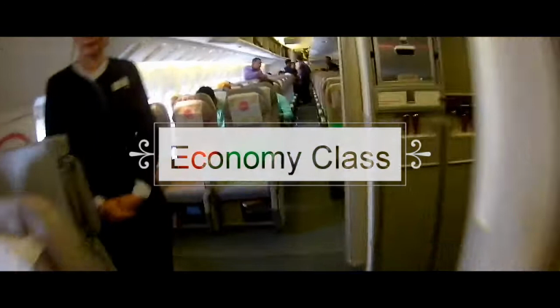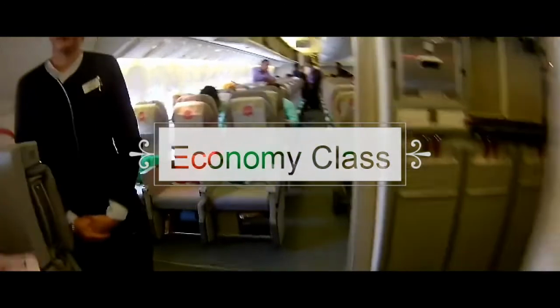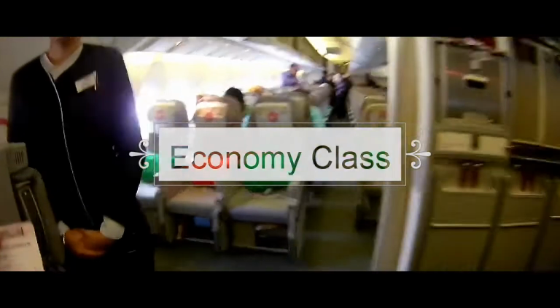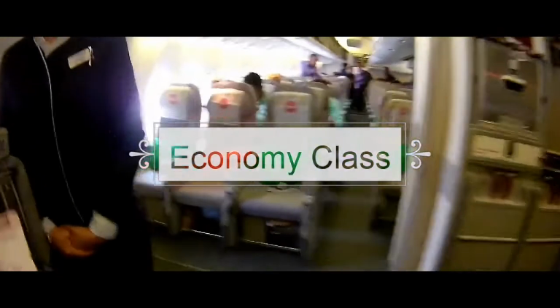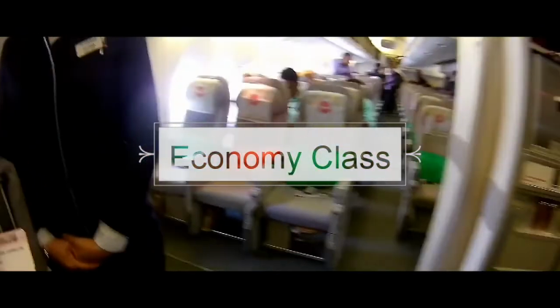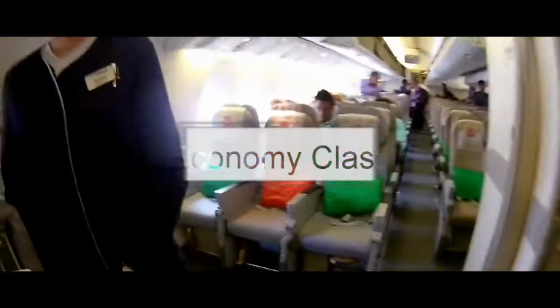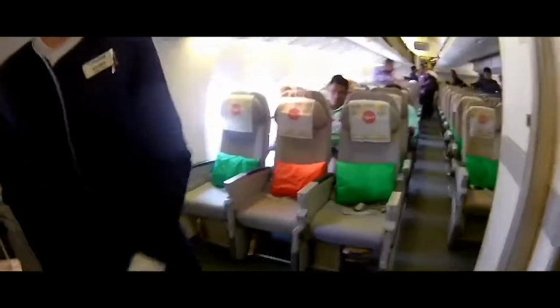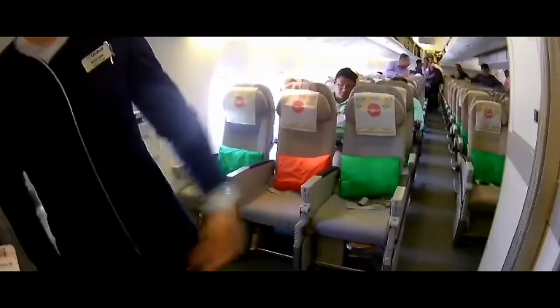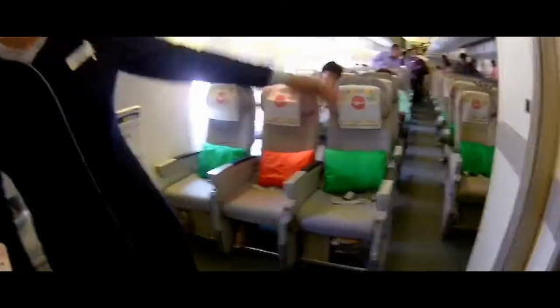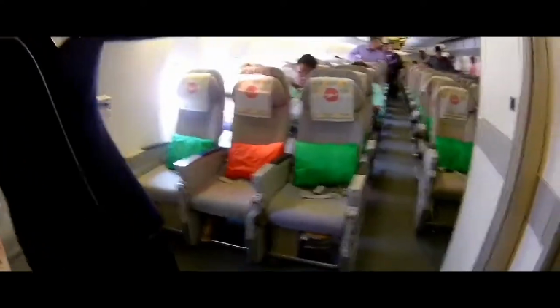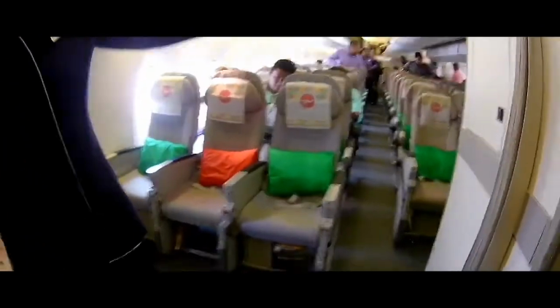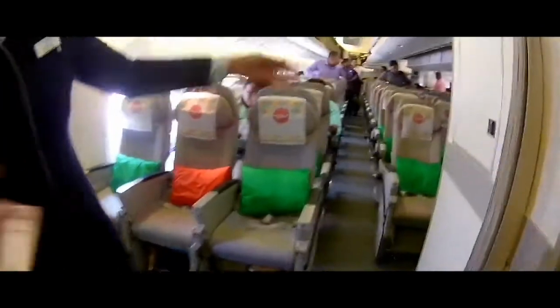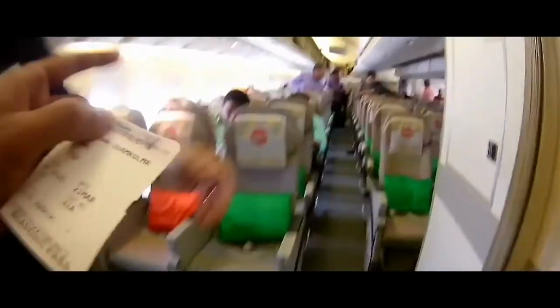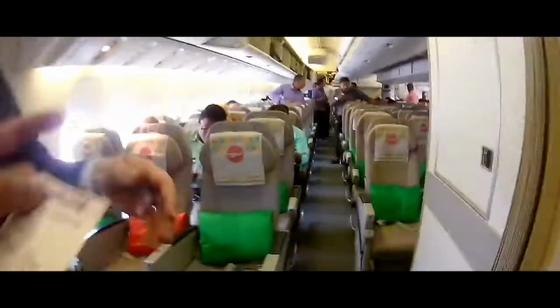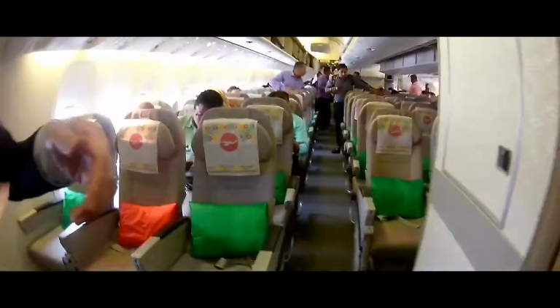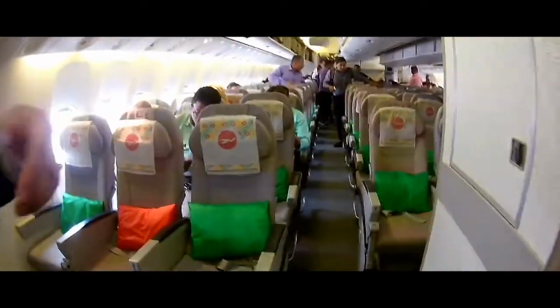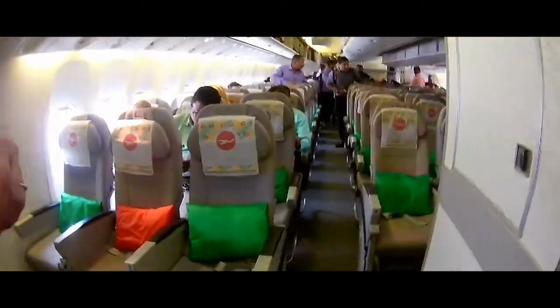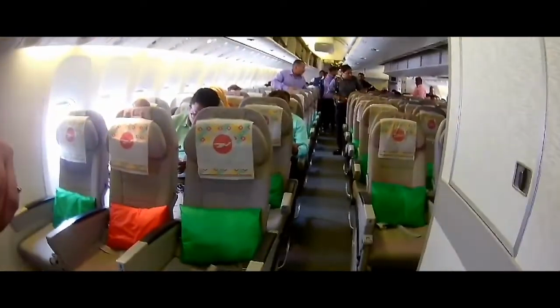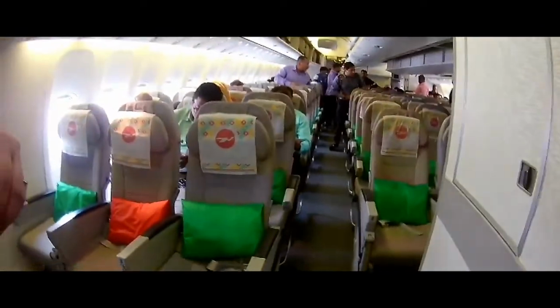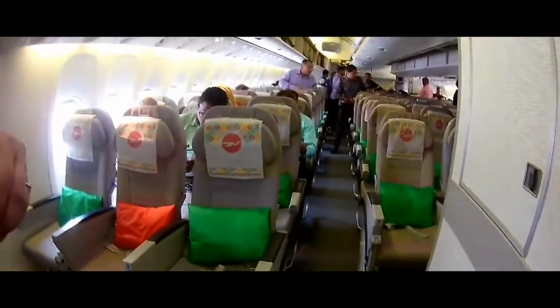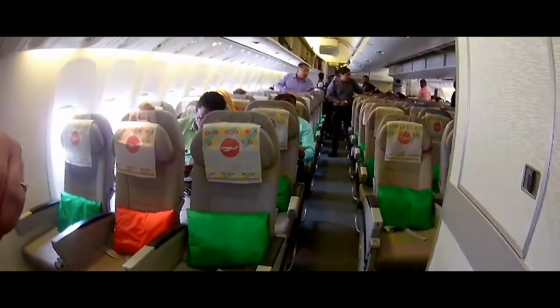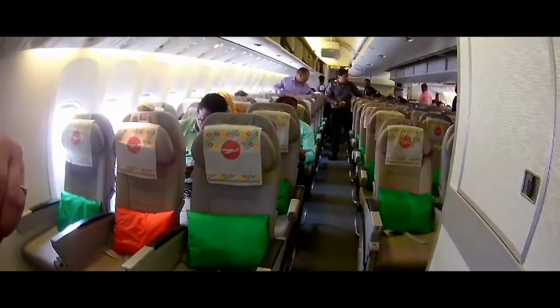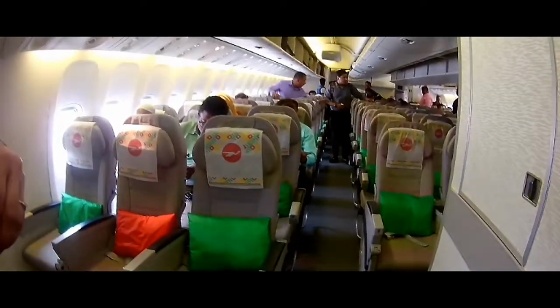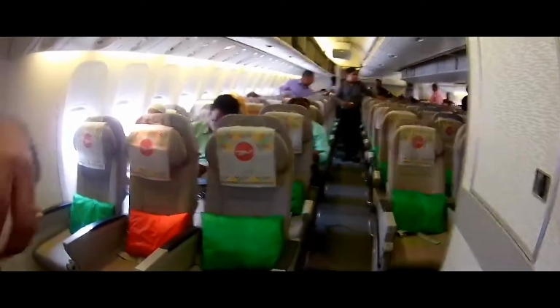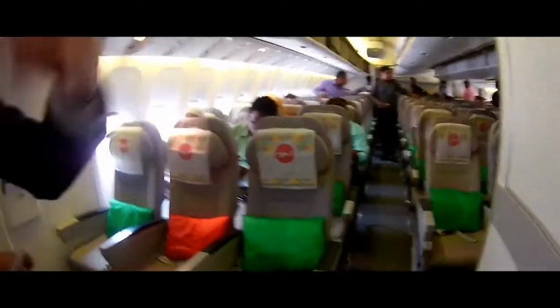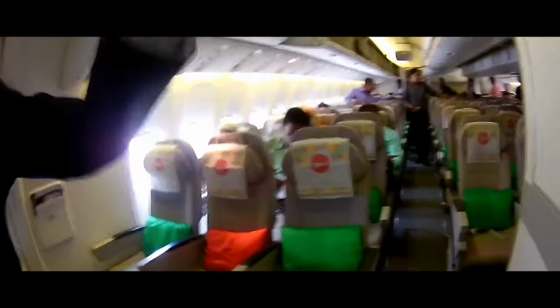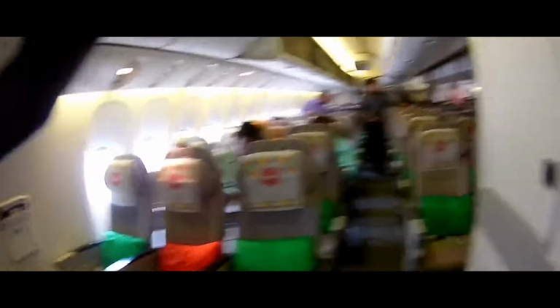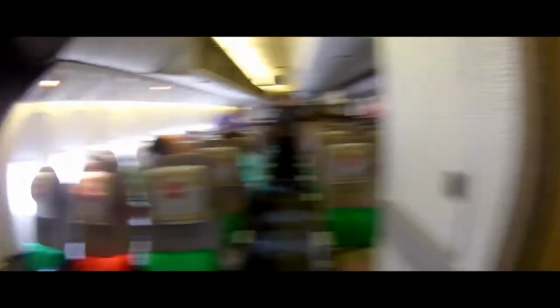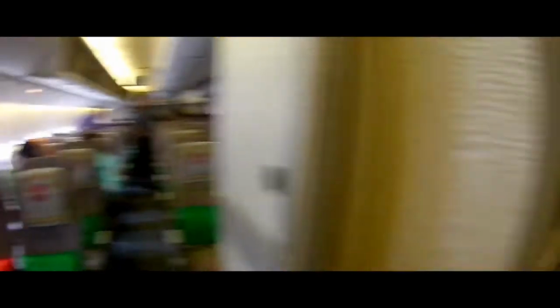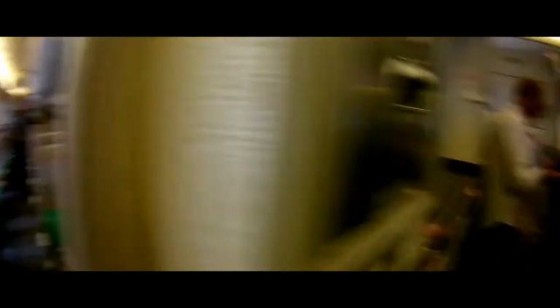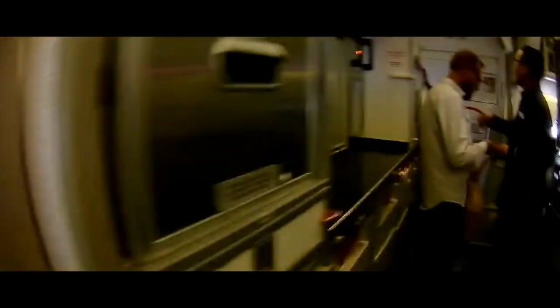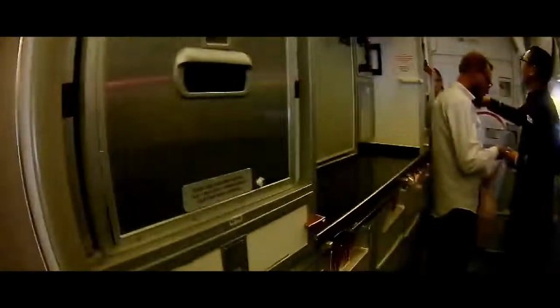It's 43A. 43A? 43A, yeah. 43A, on the other side. Perfect. Thank you.